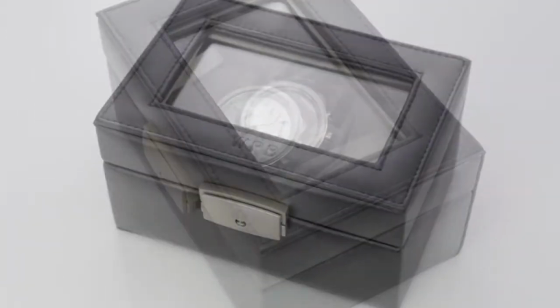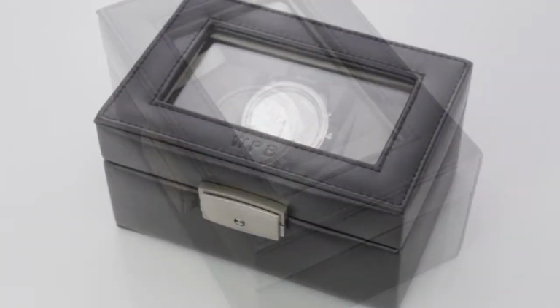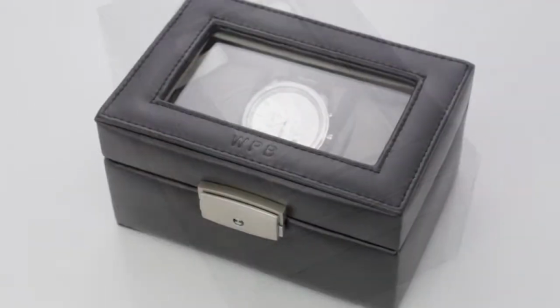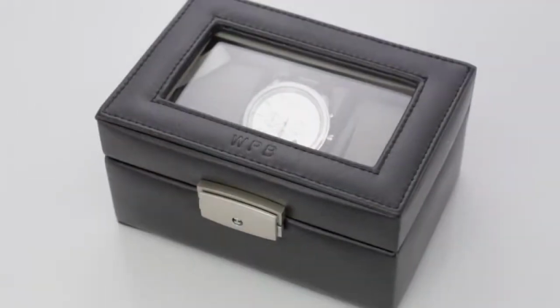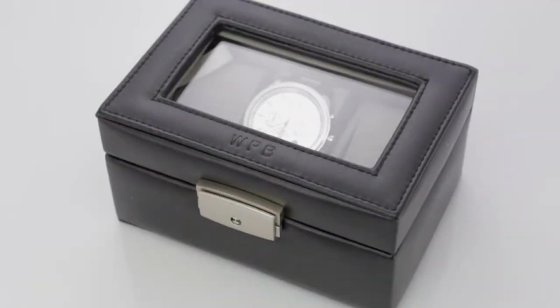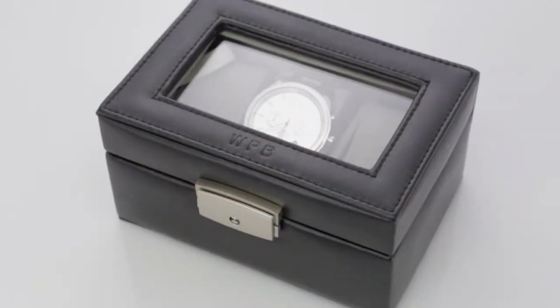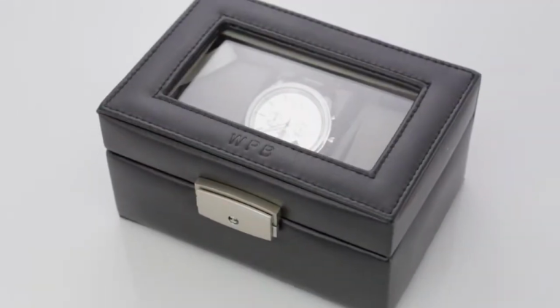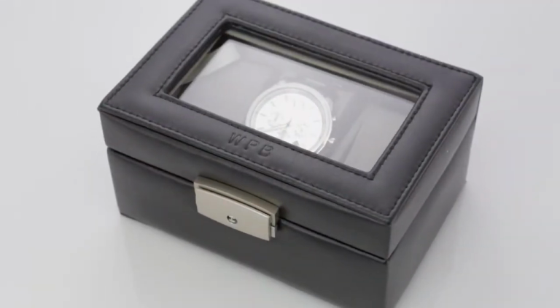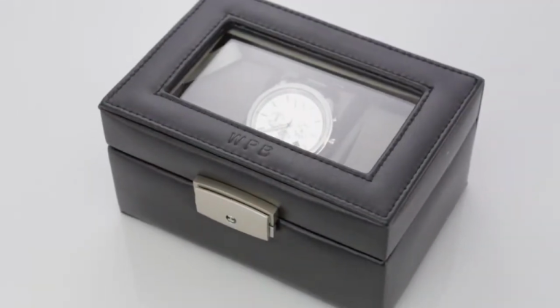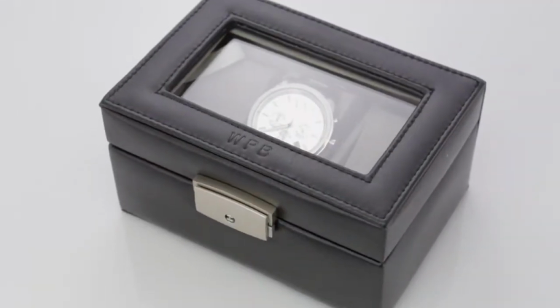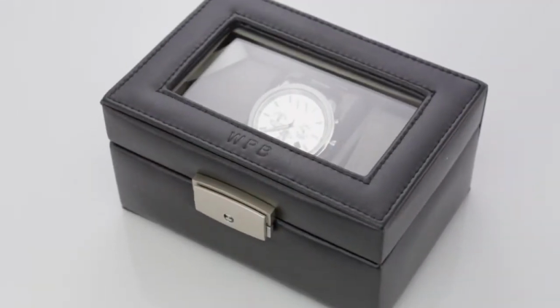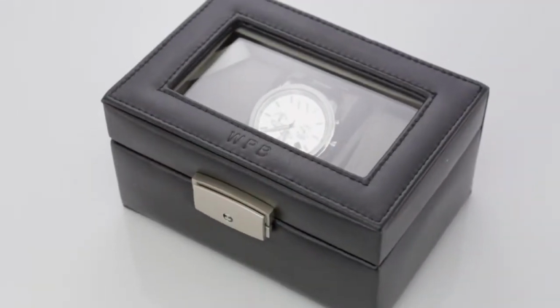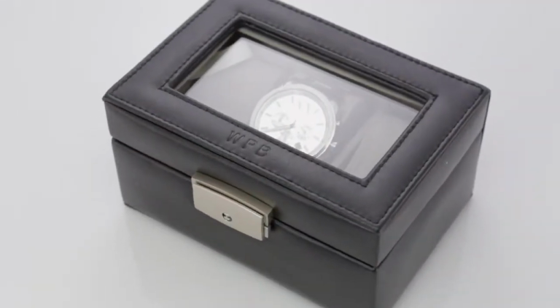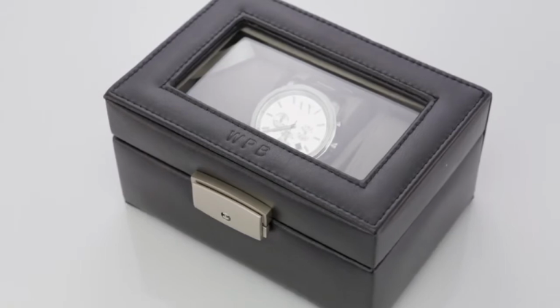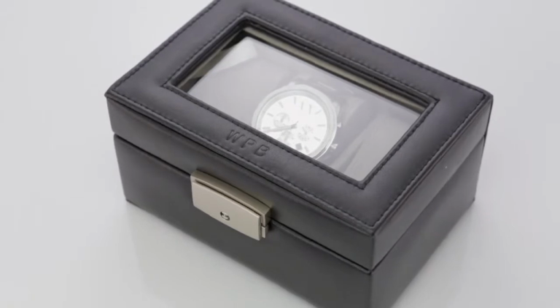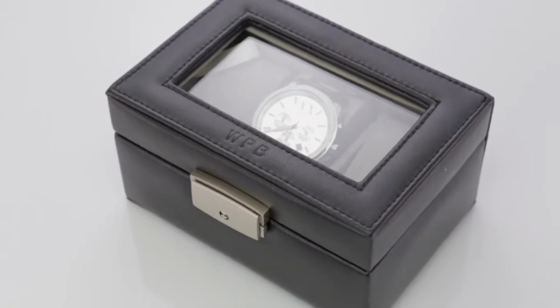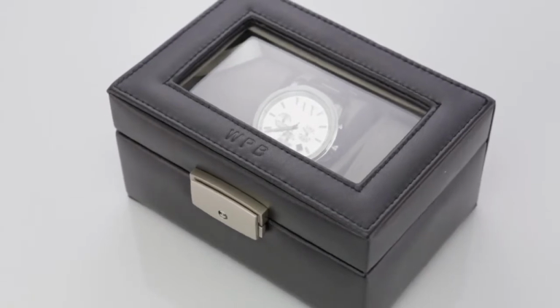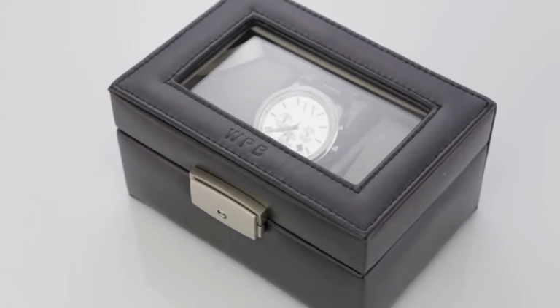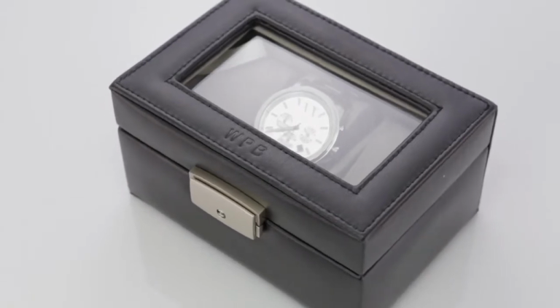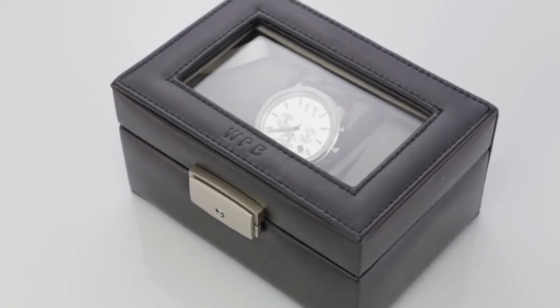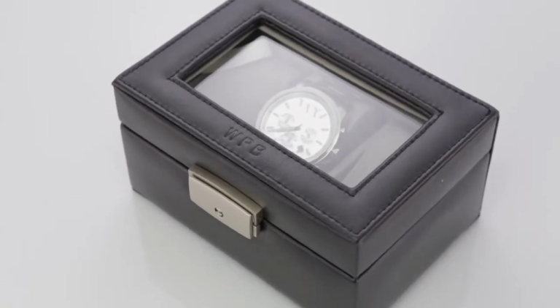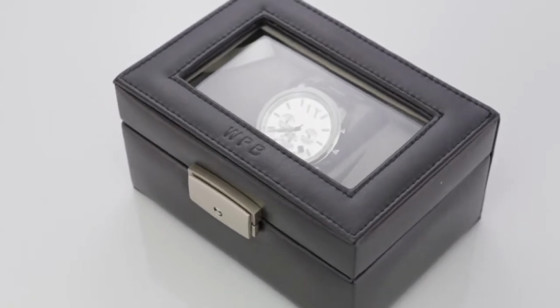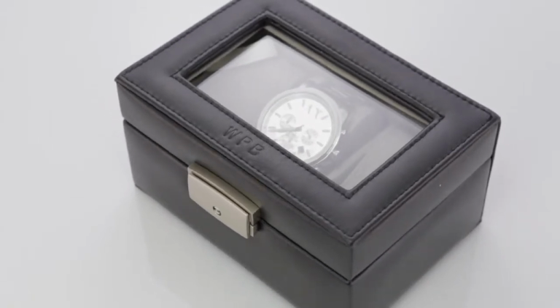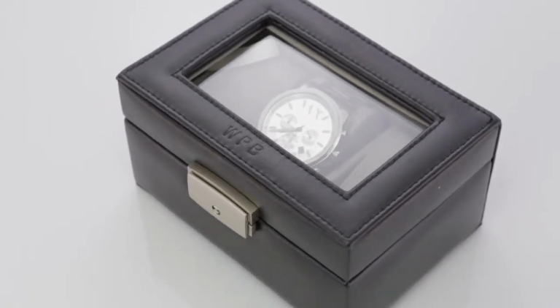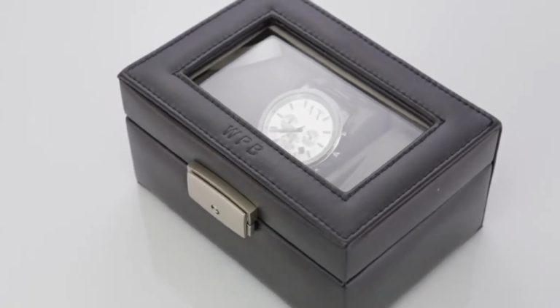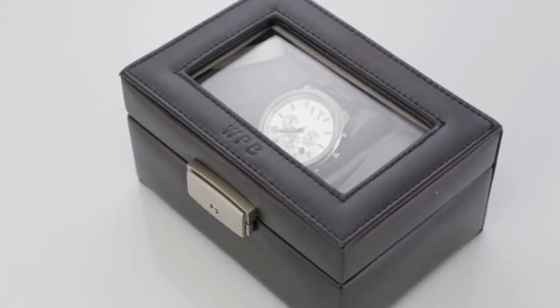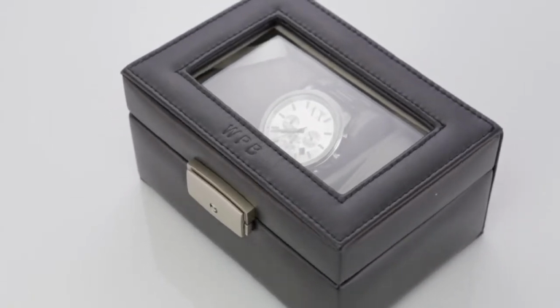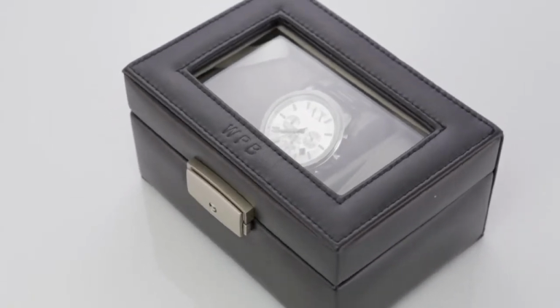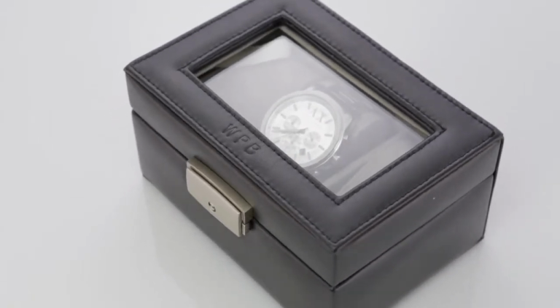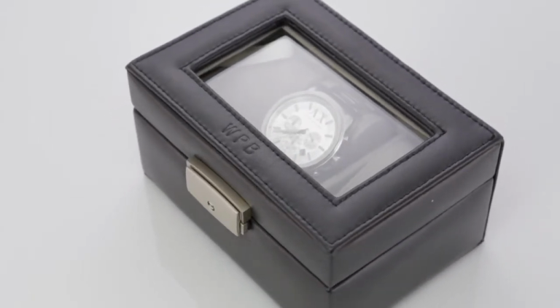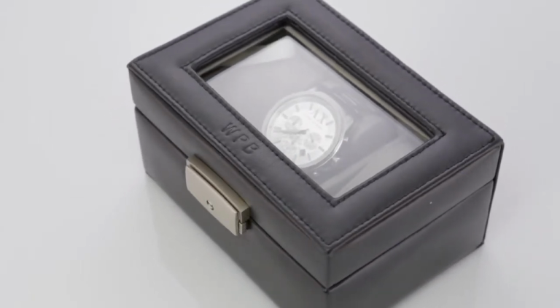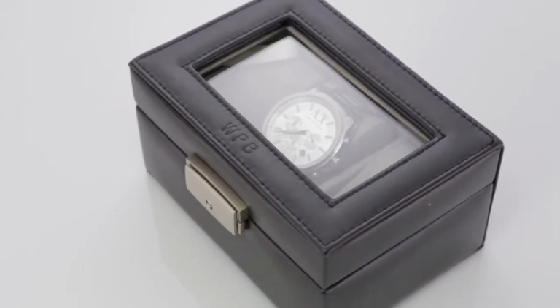This exquisite watch display case can be personalized with up to three initials, name, or corporate logo.